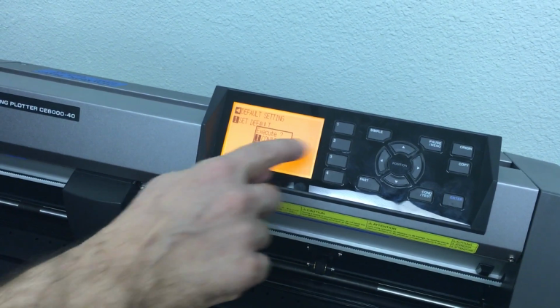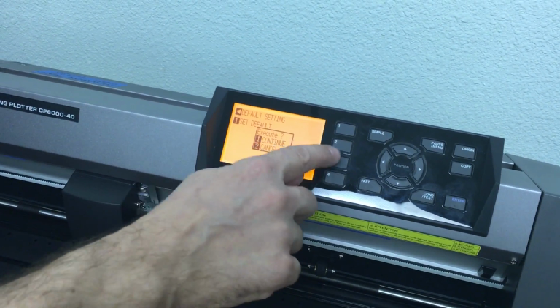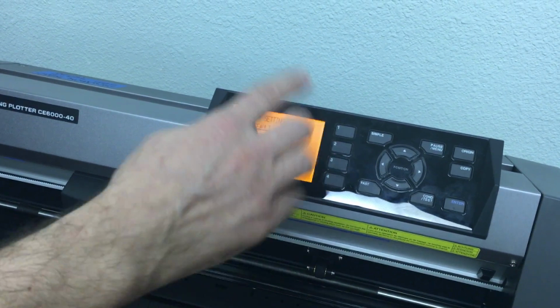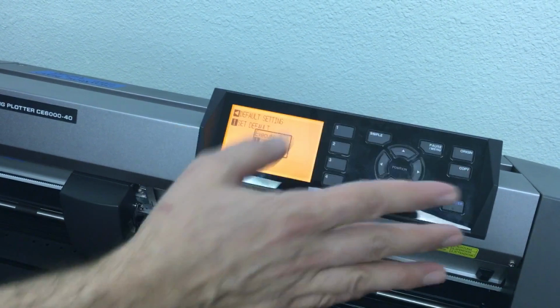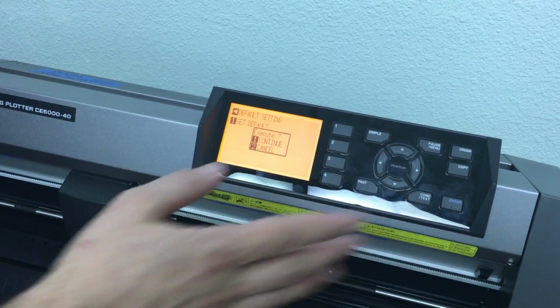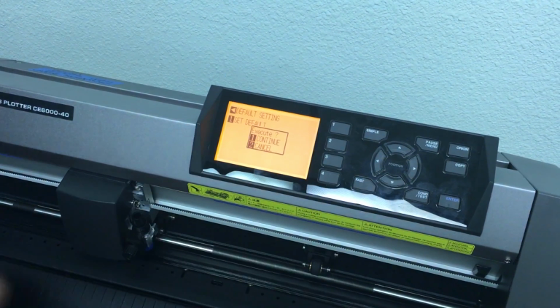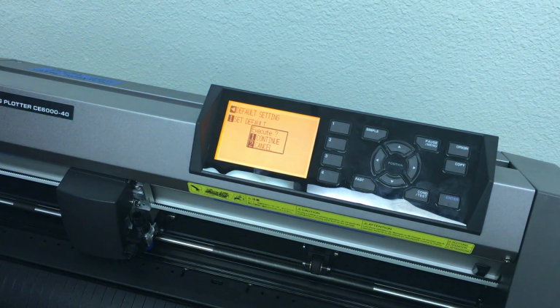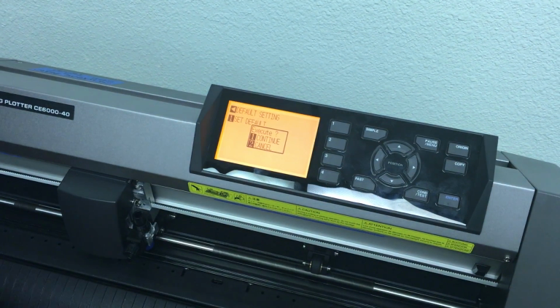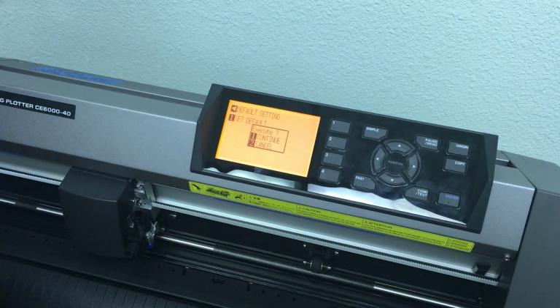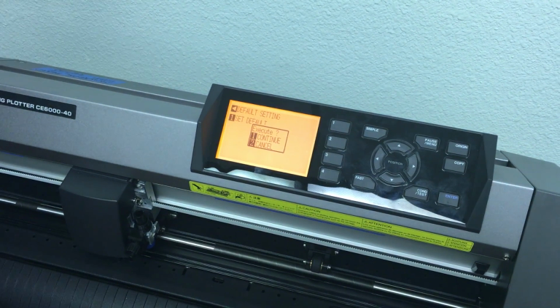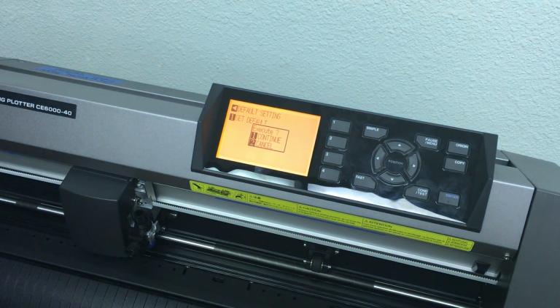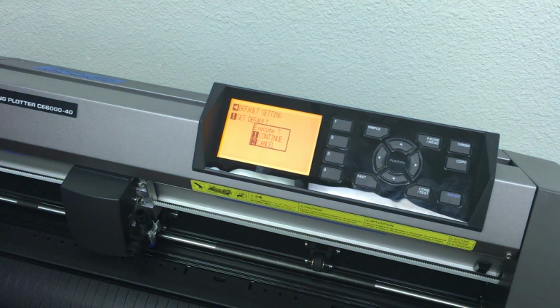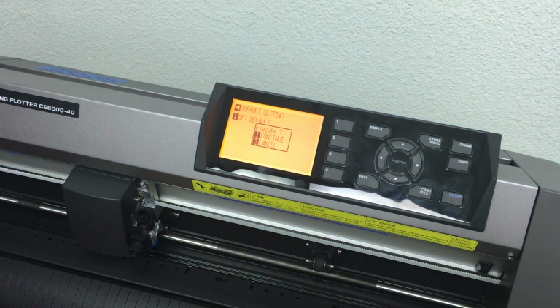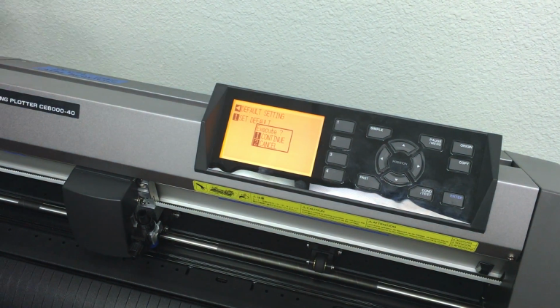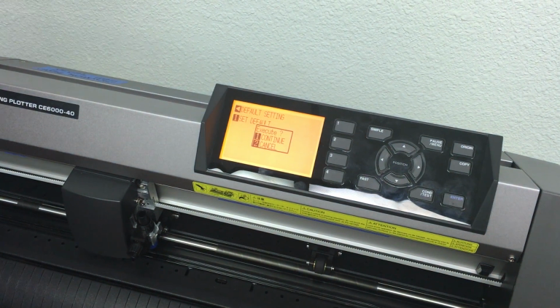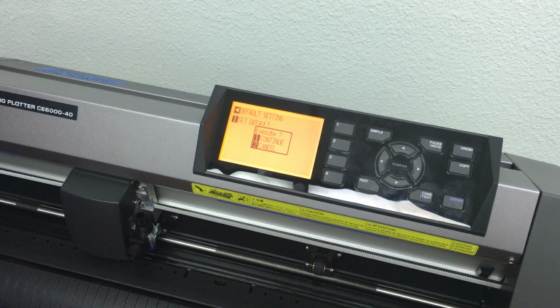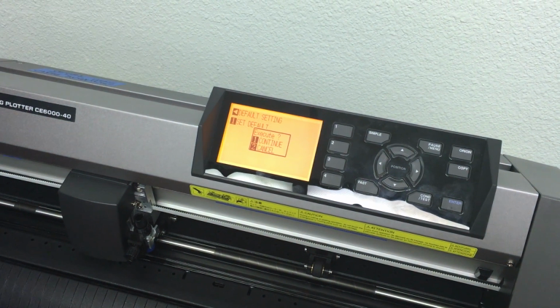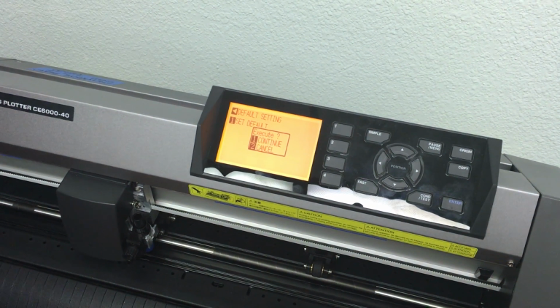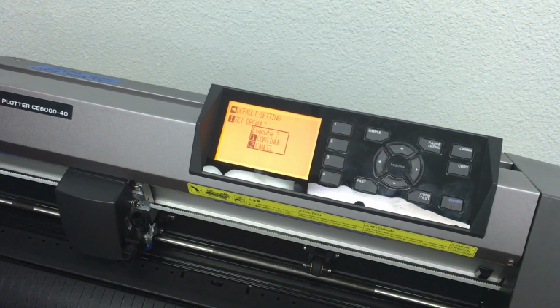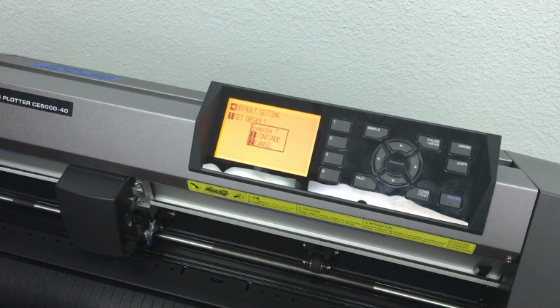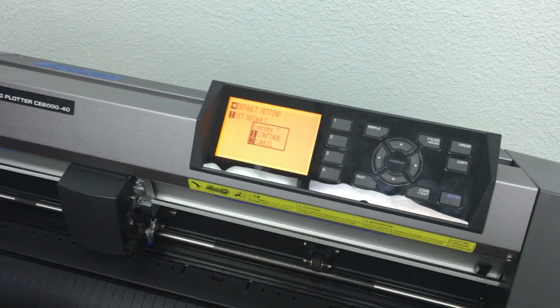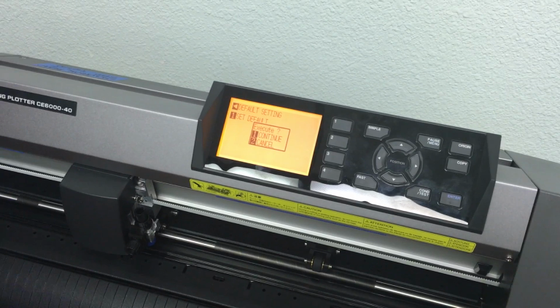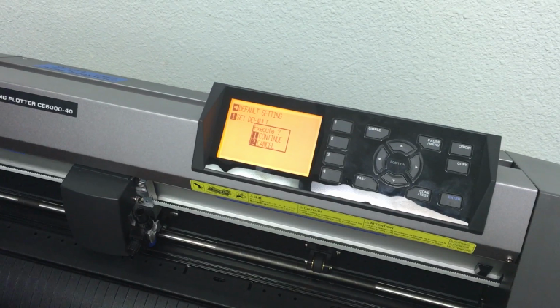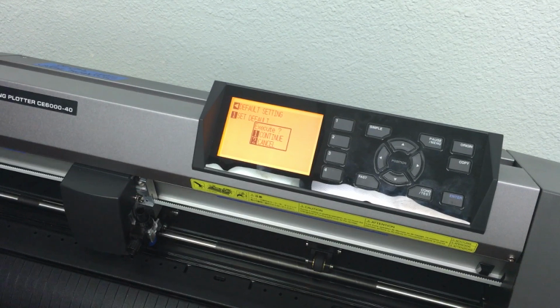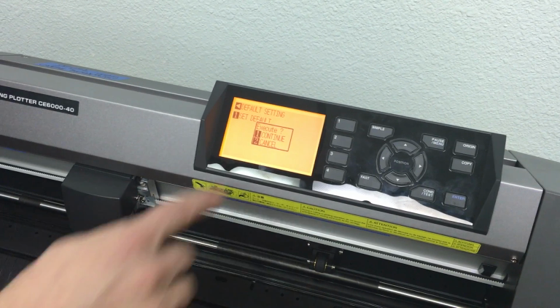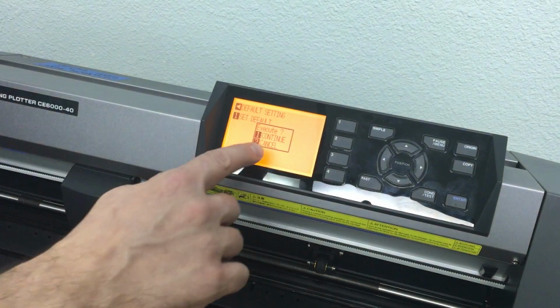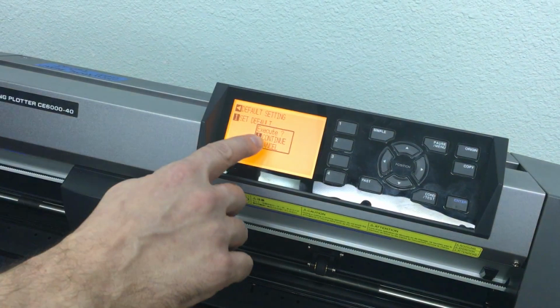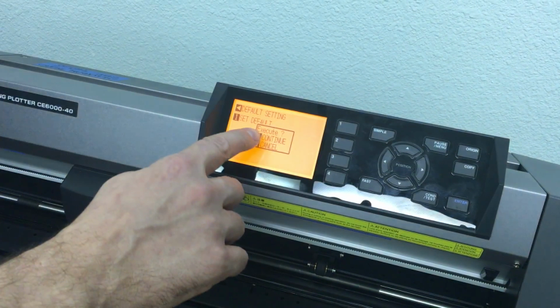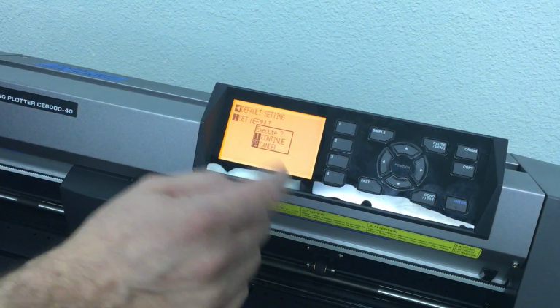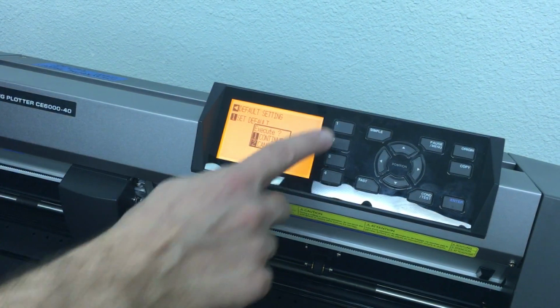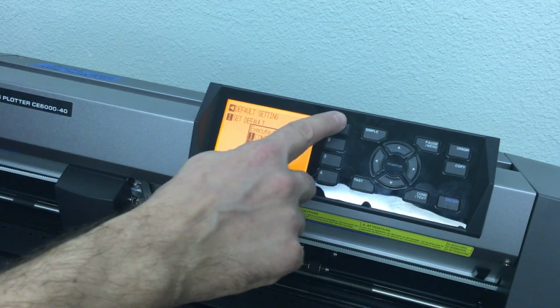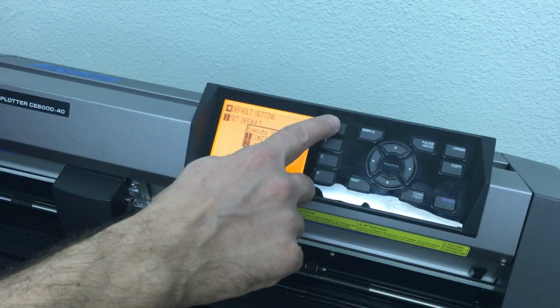The machine is making sure you really want to do this. If you hit 2, it will cancel and you can turn the machine off and back on to return to normal. Since we do want to reset, go ahead and hit Continue — number 1.